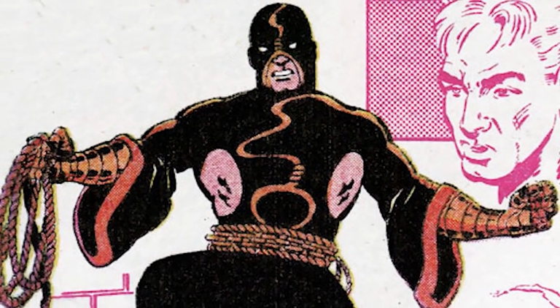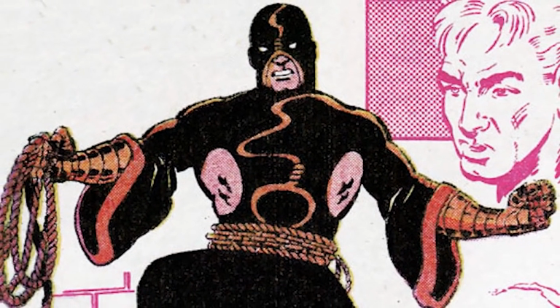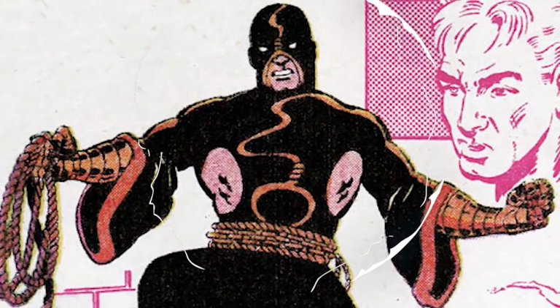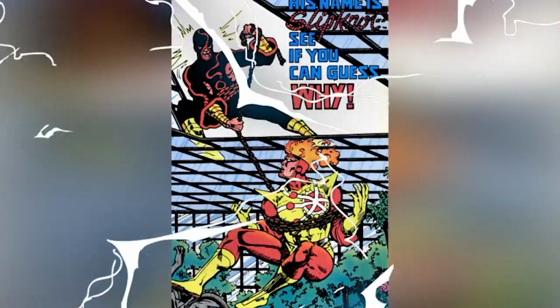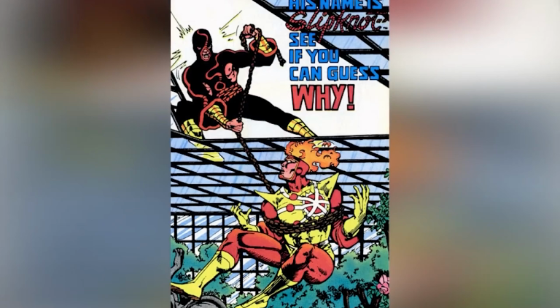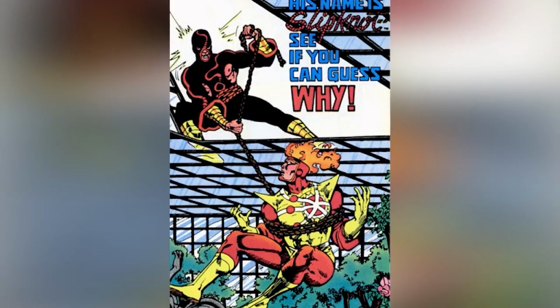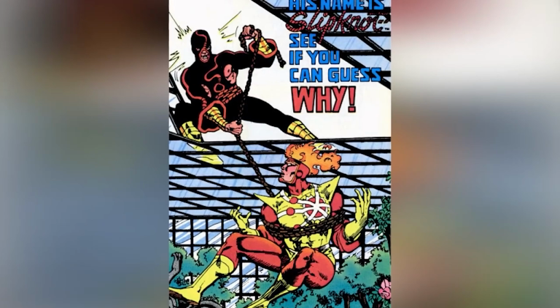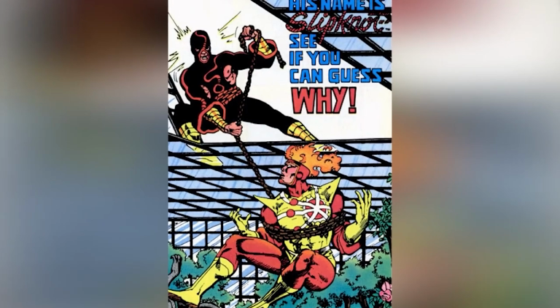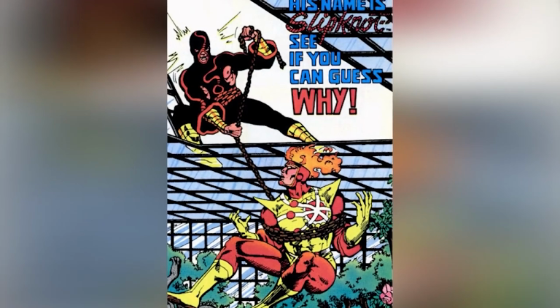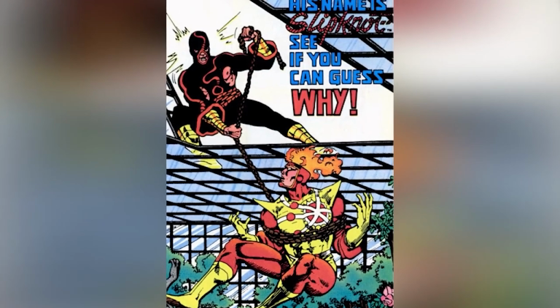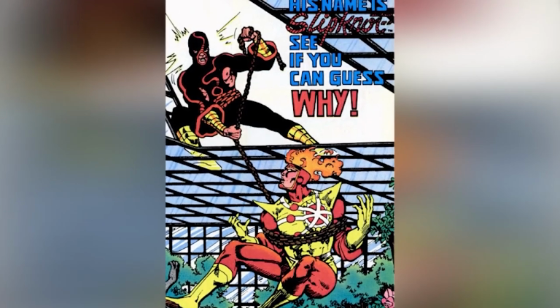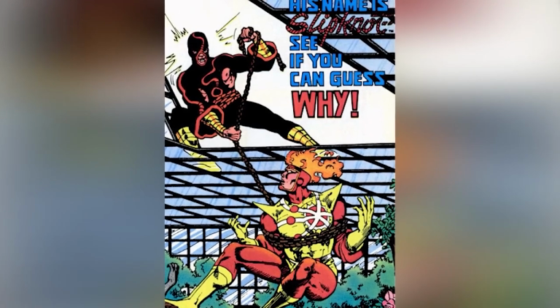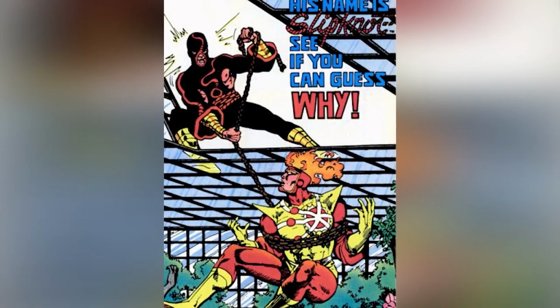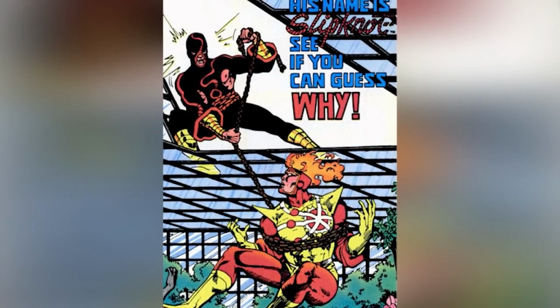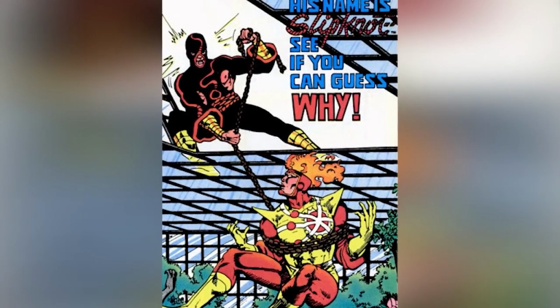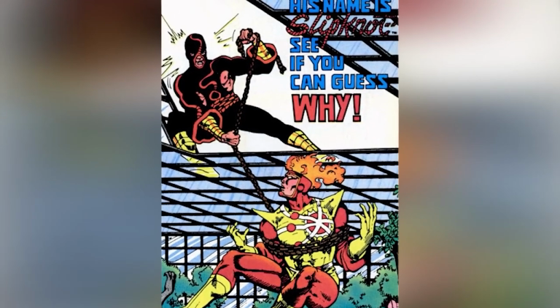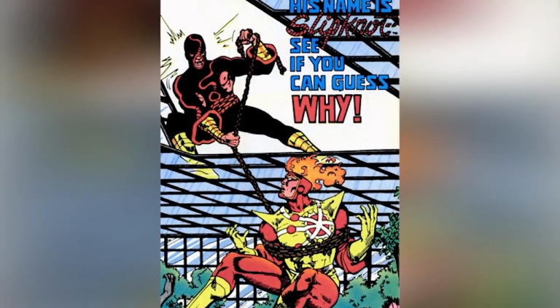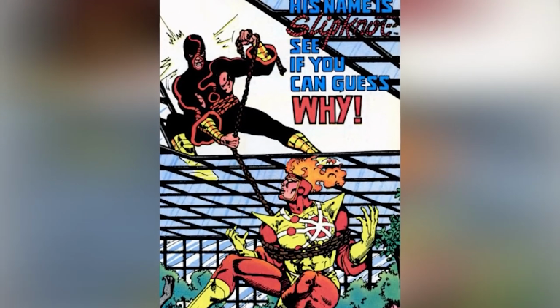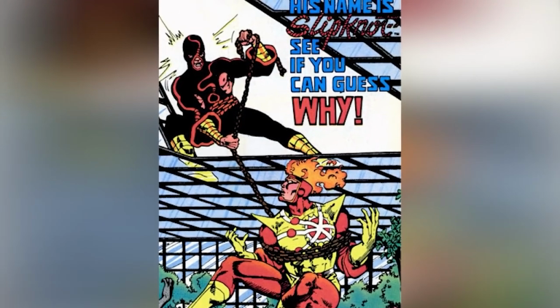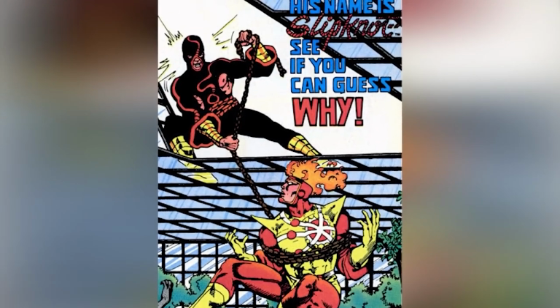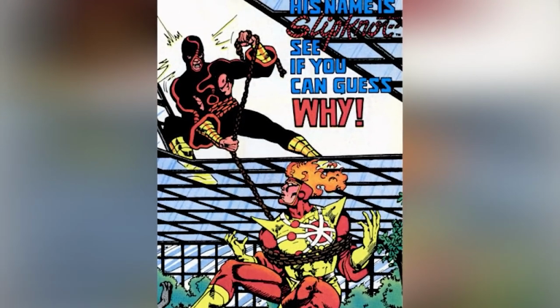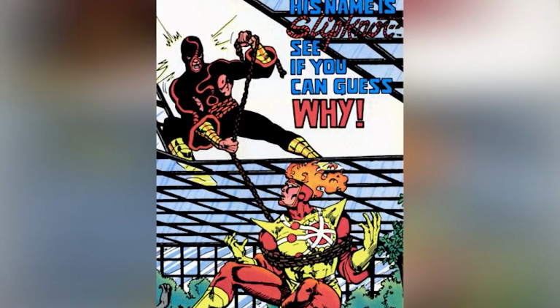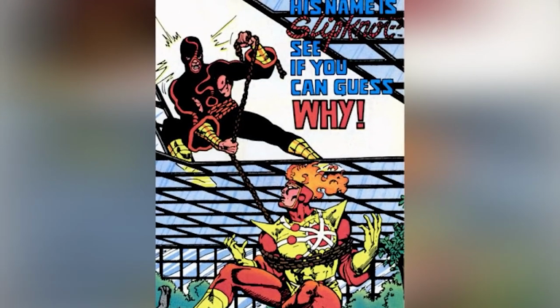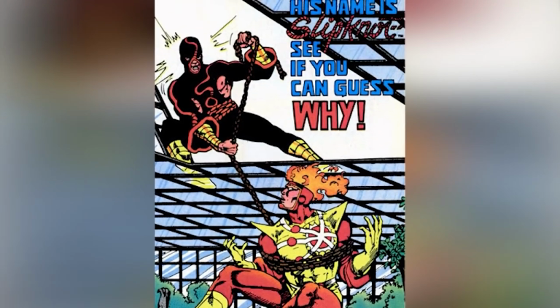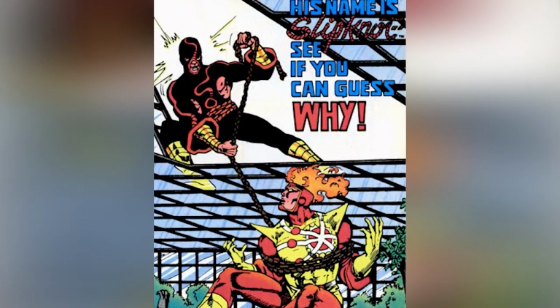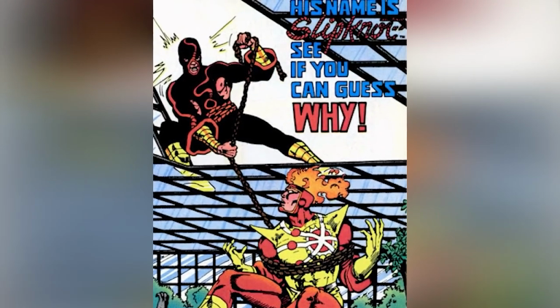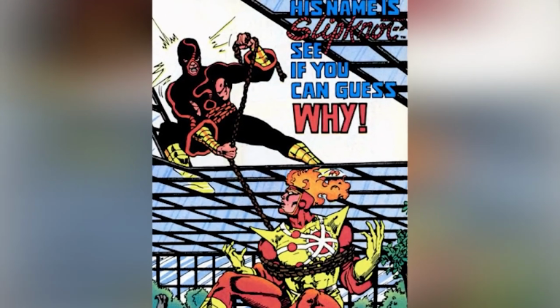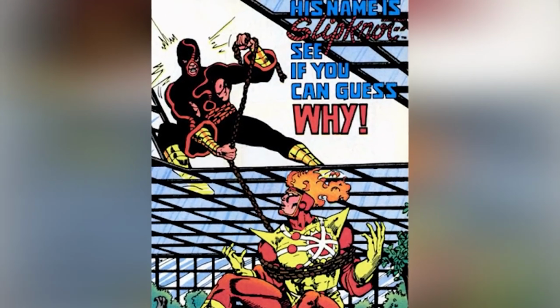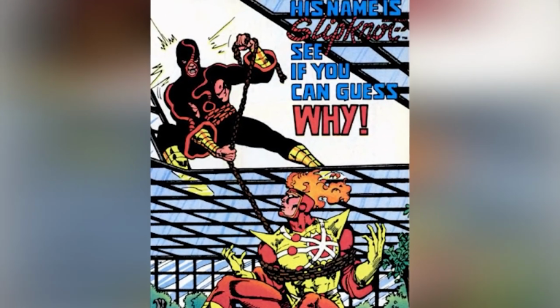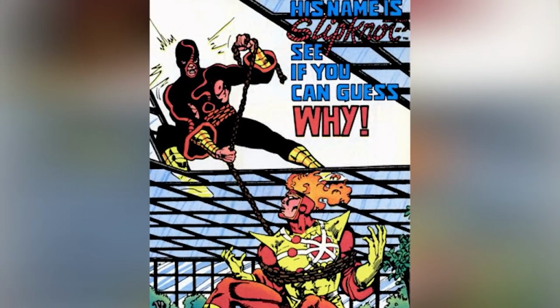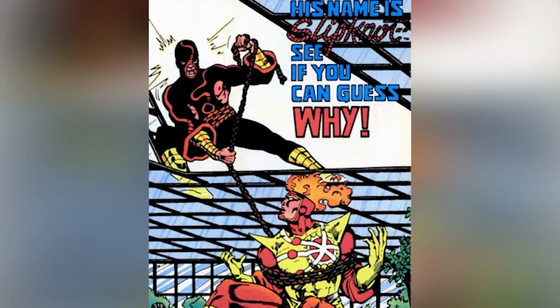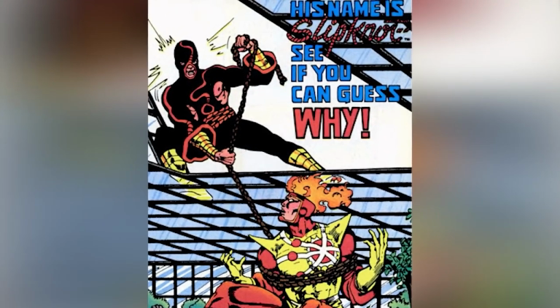At that point, Captain Boomerang was like: okay, maybe they're real. Maybe they're real. I believe you.